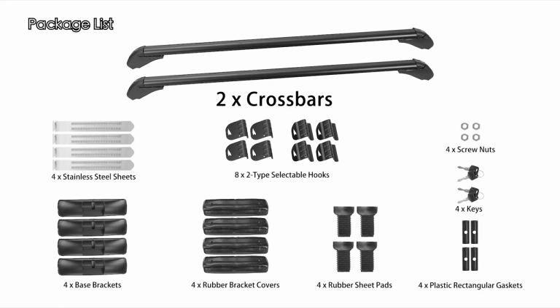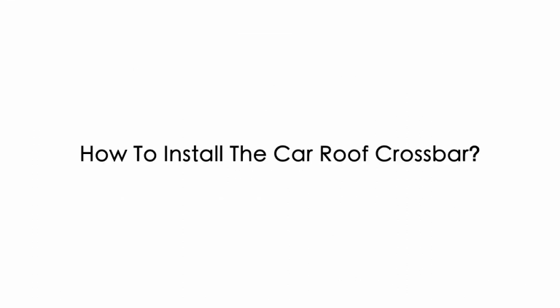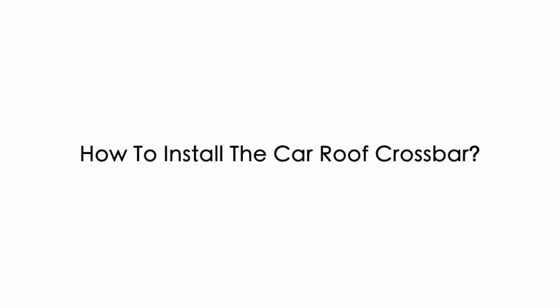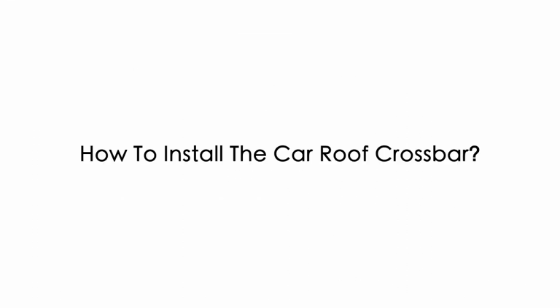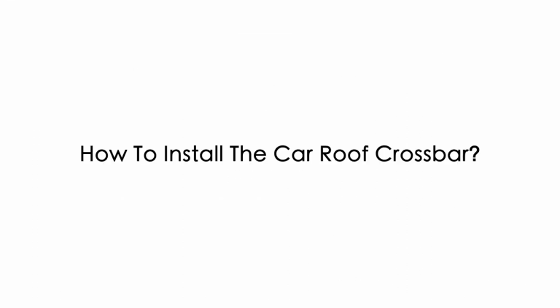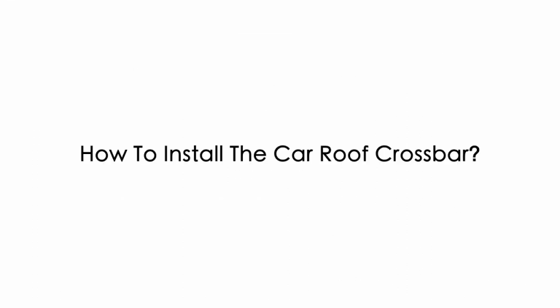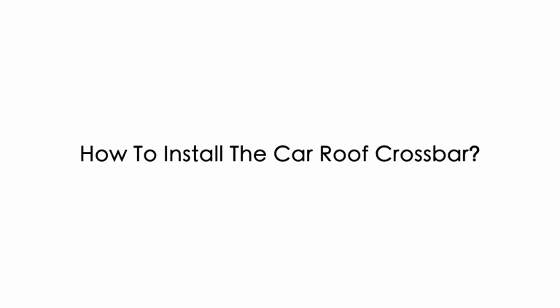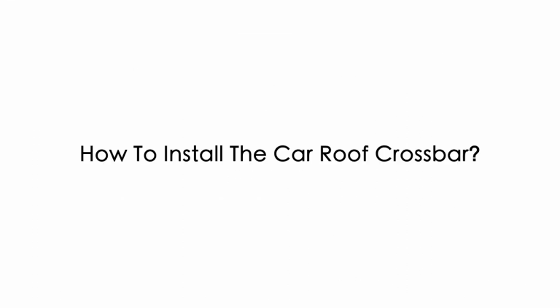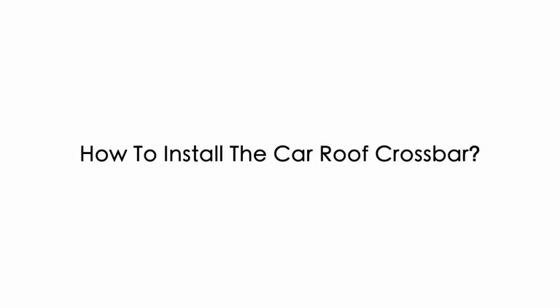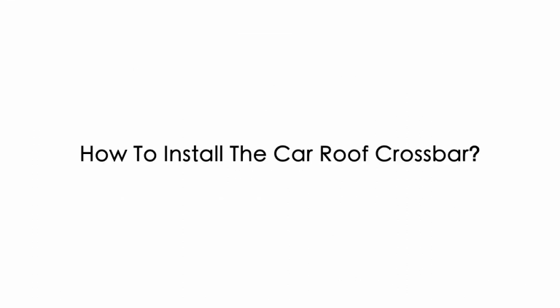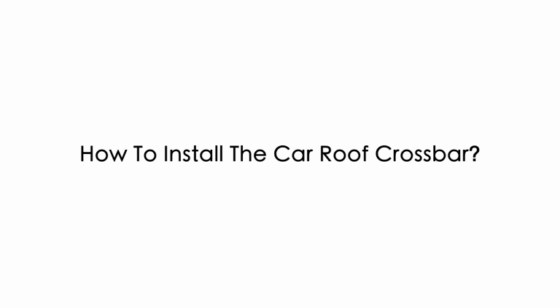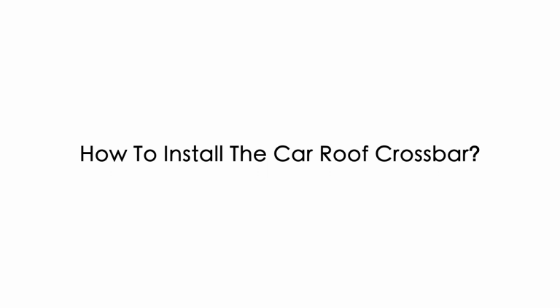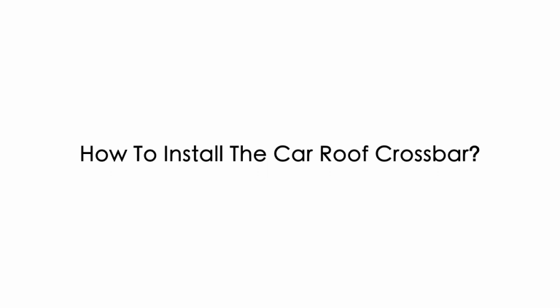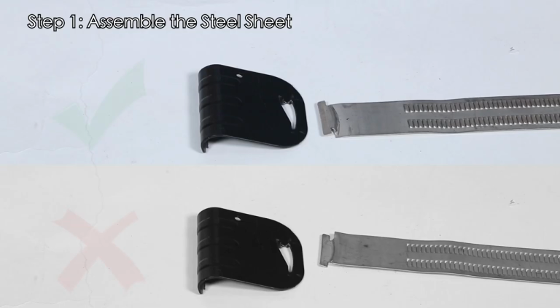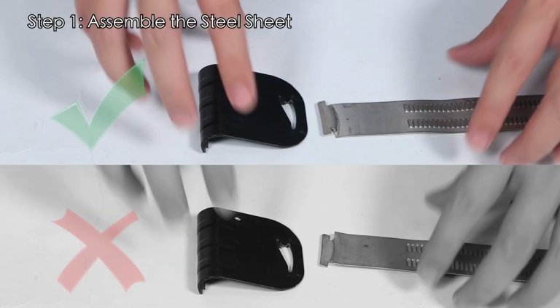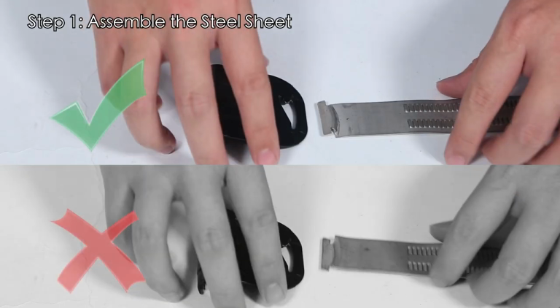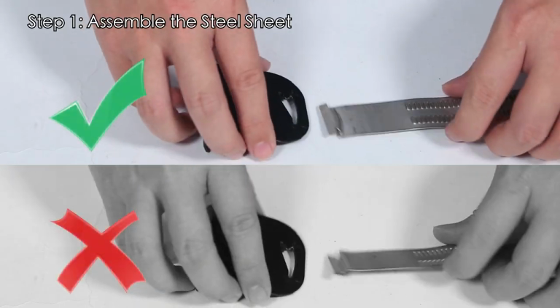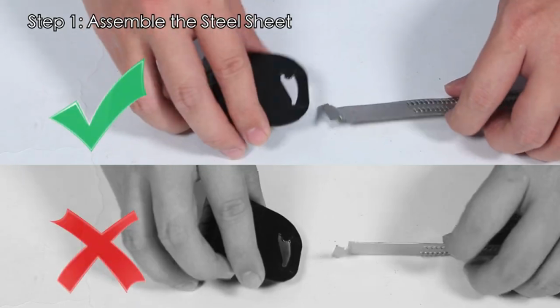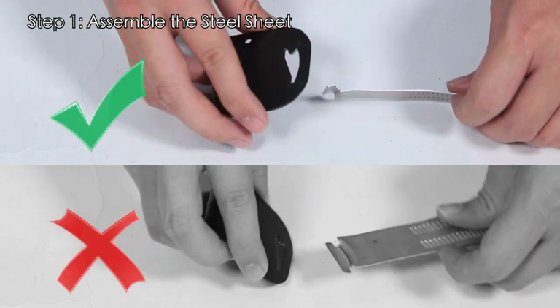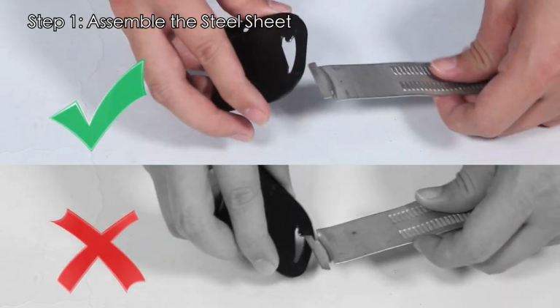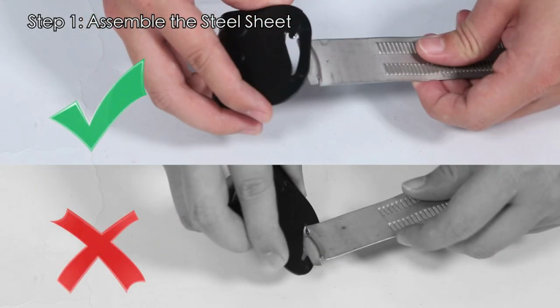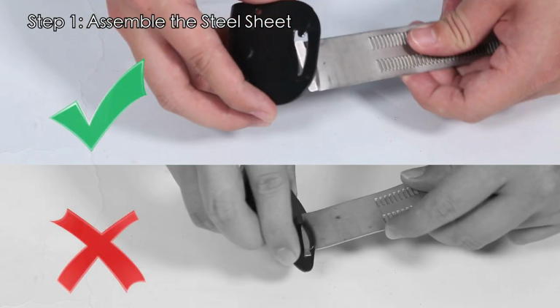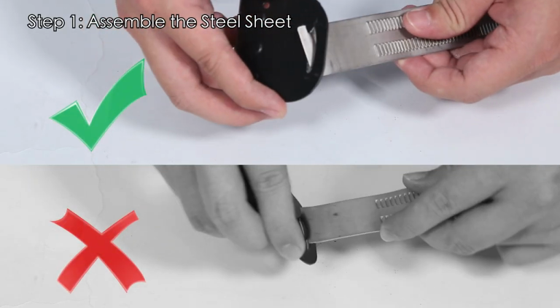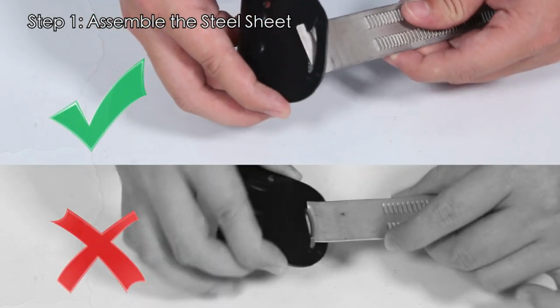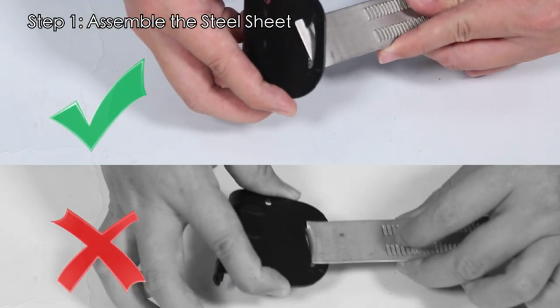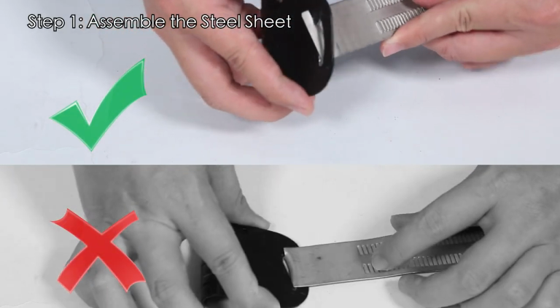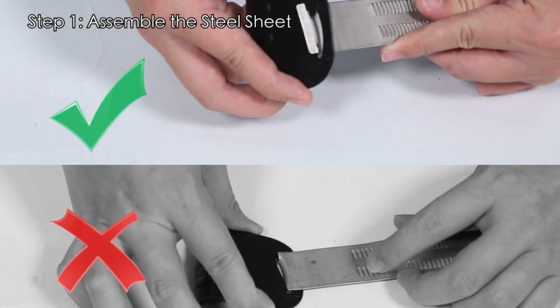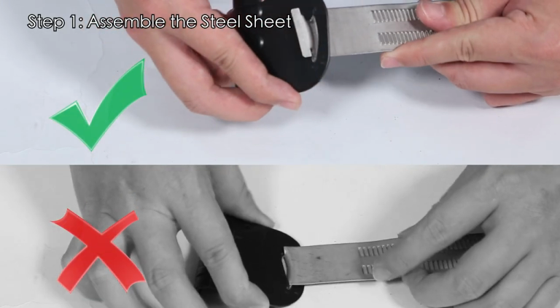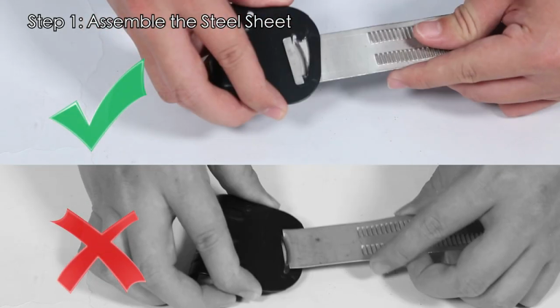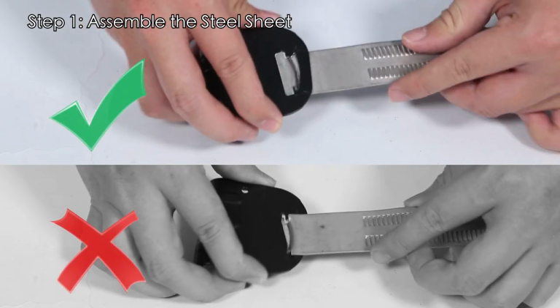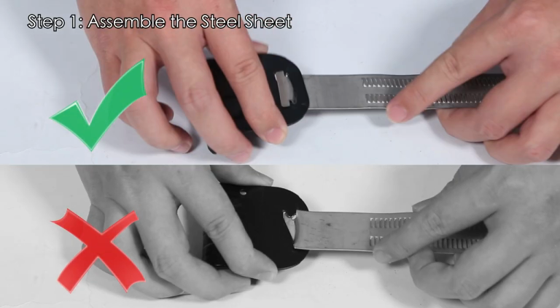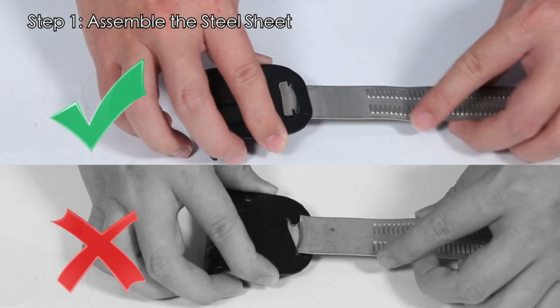How to install the car roof crossbar. Step 1: Assemble the steel sheet.